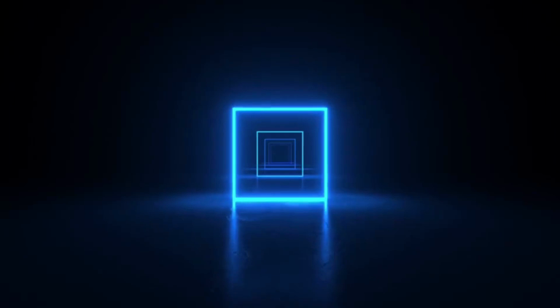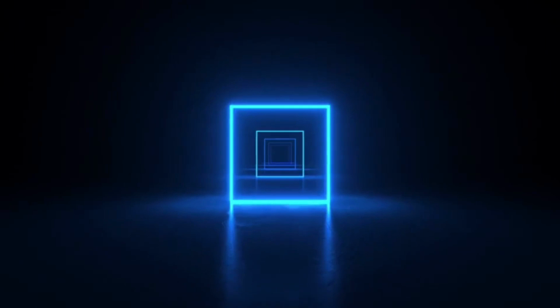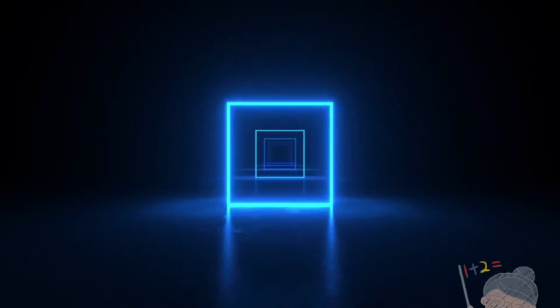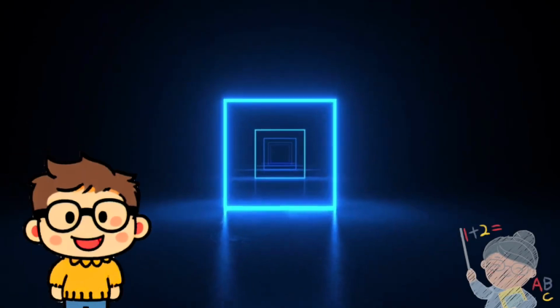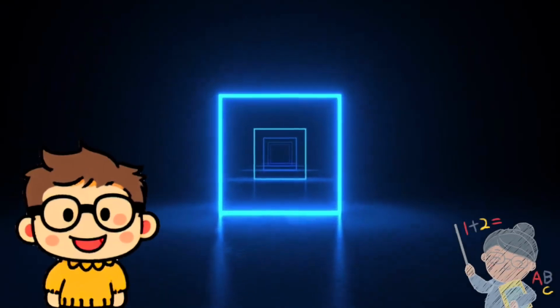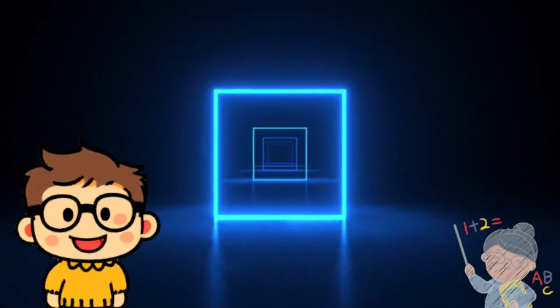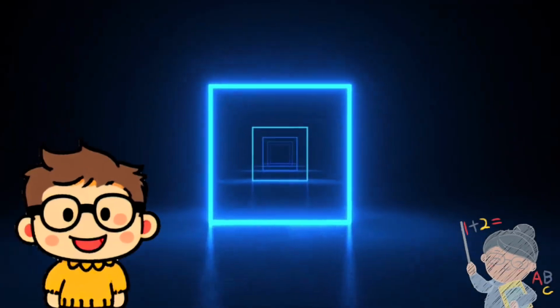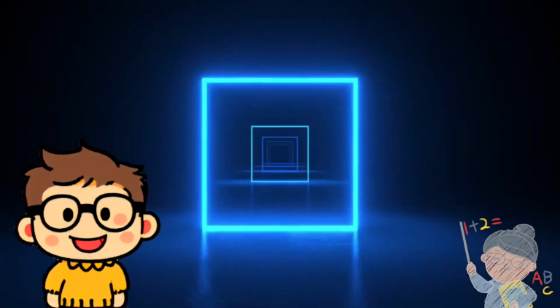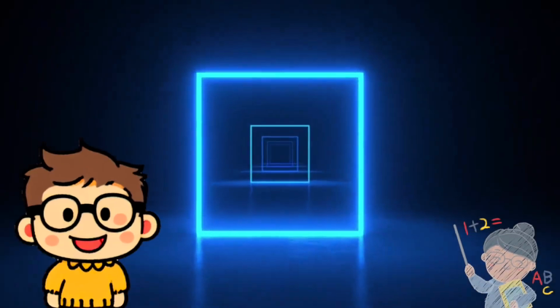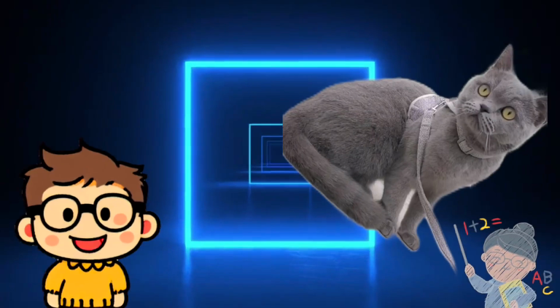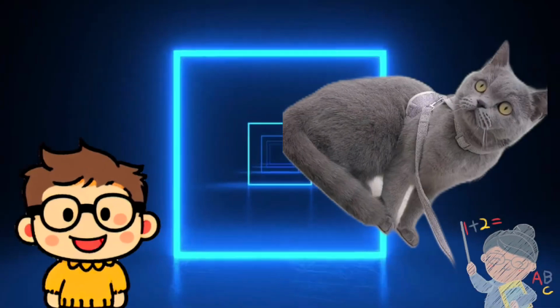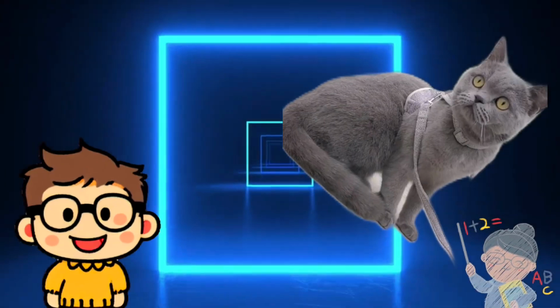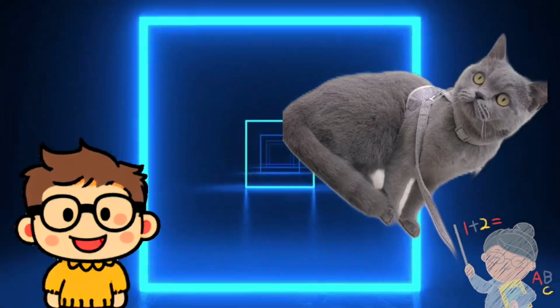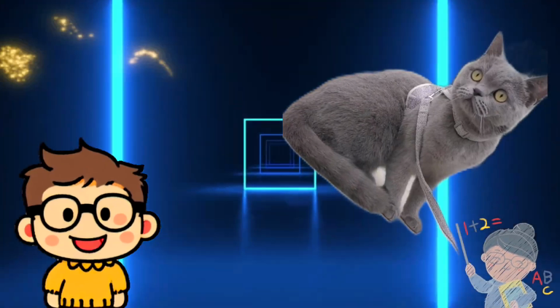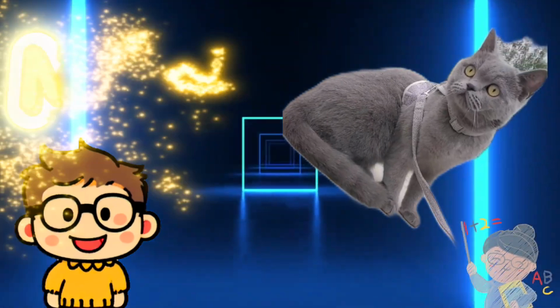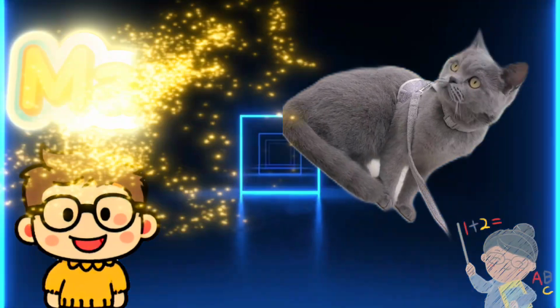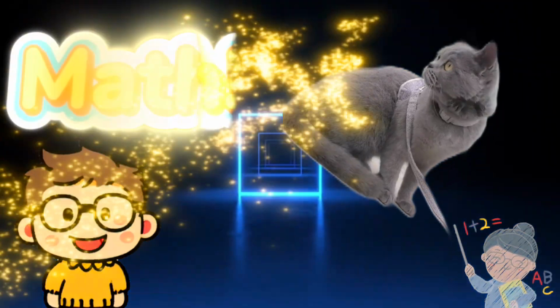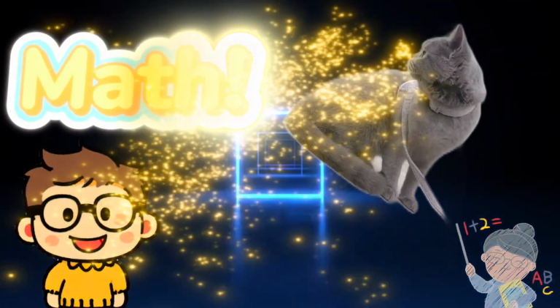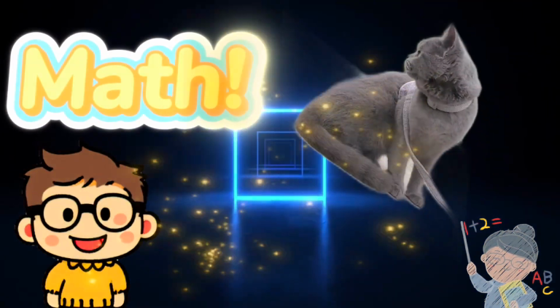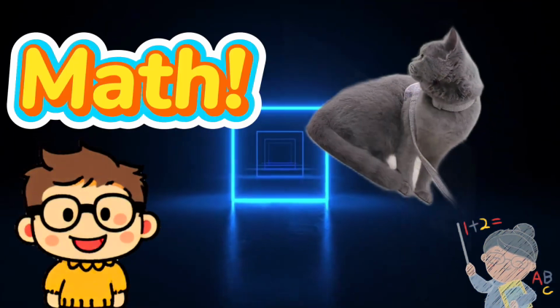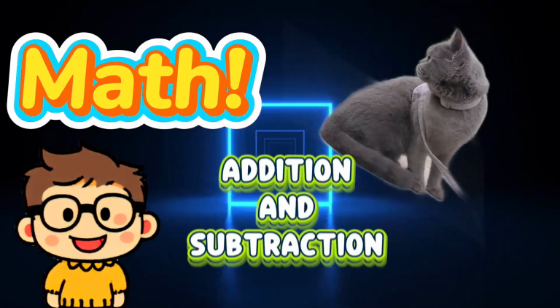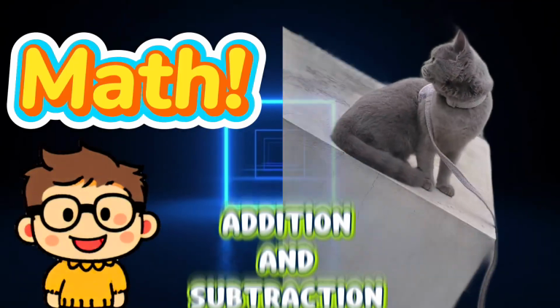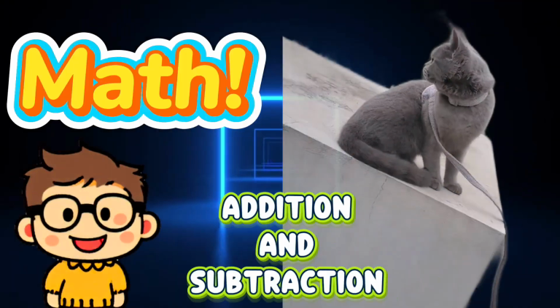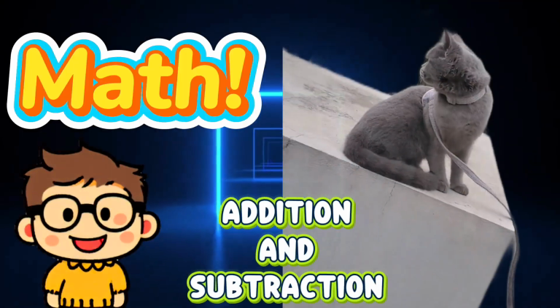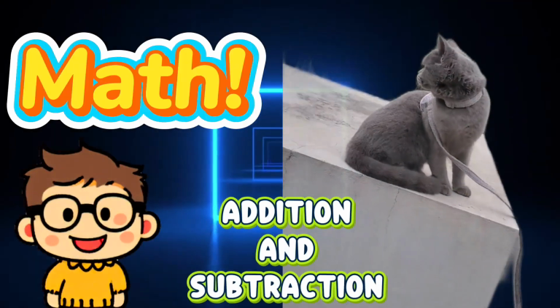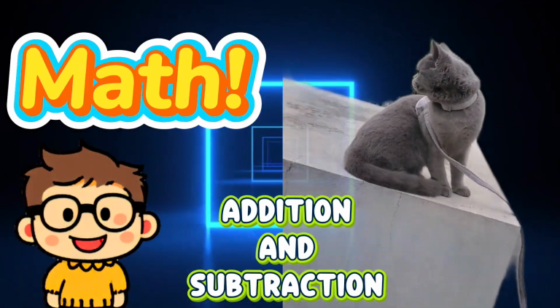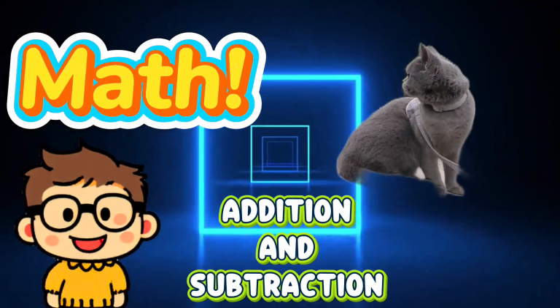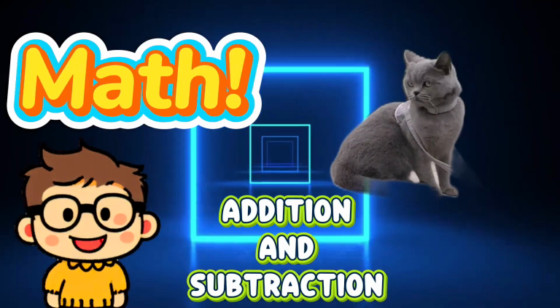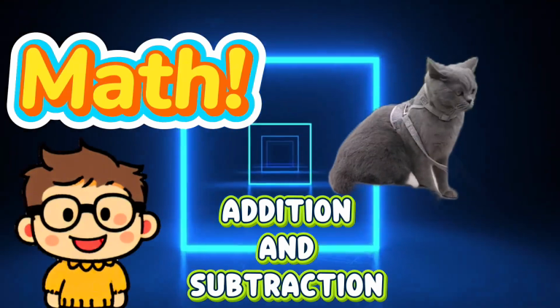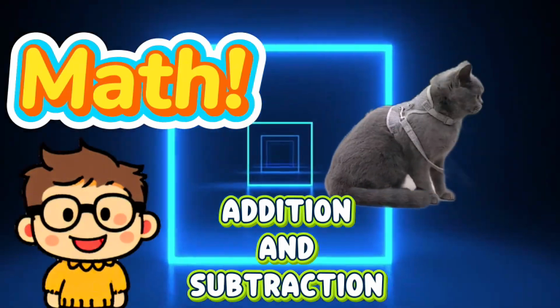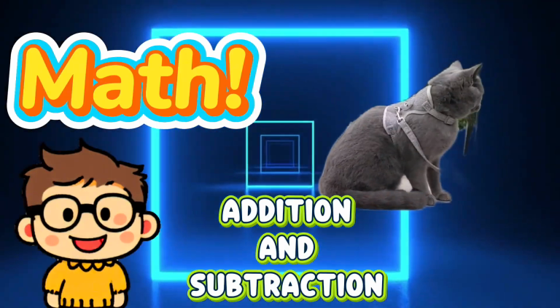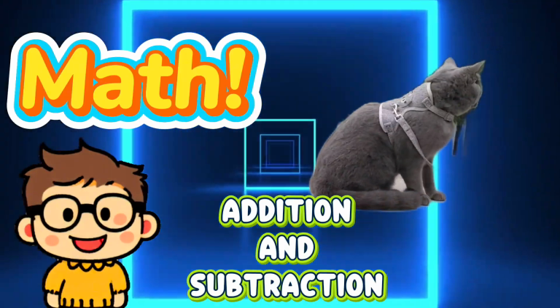Today's English lesson: Math, Addition and Subtraction.